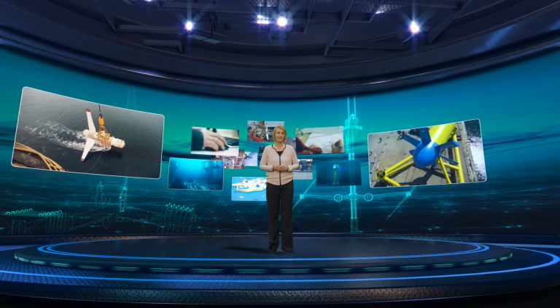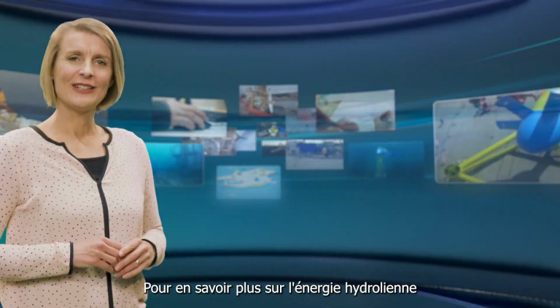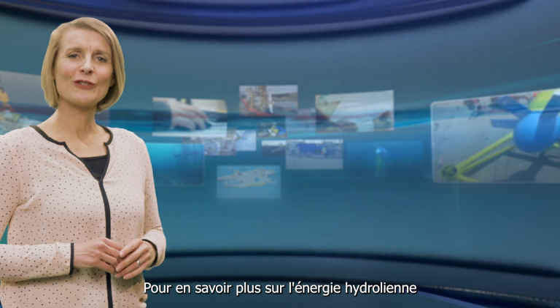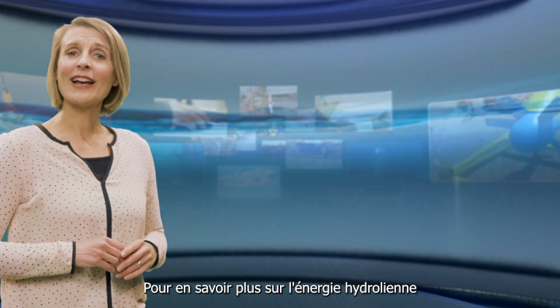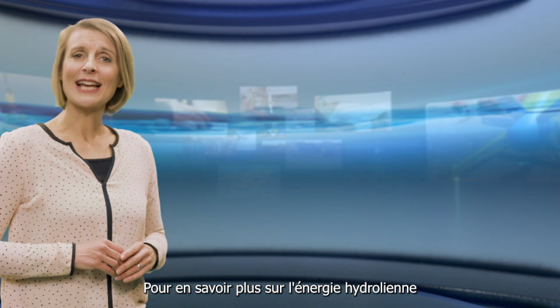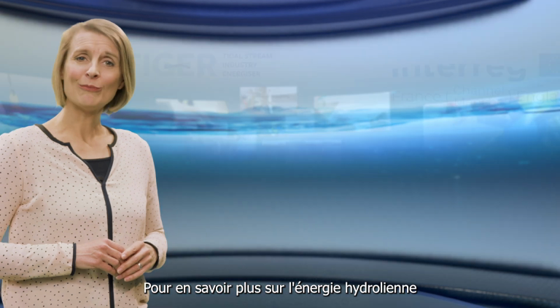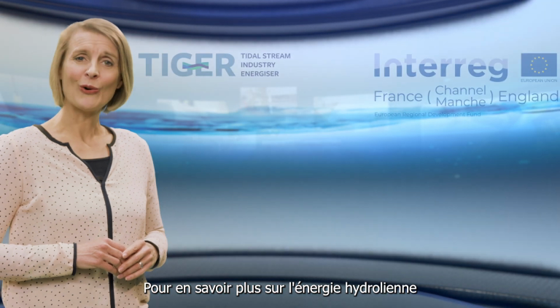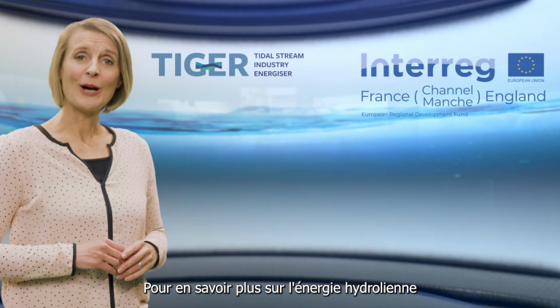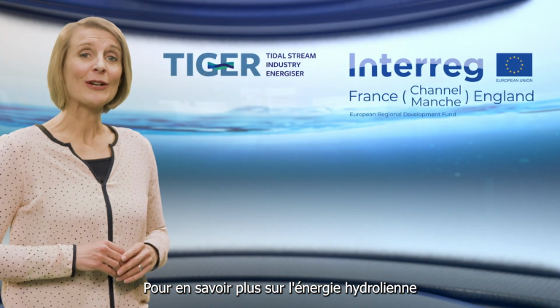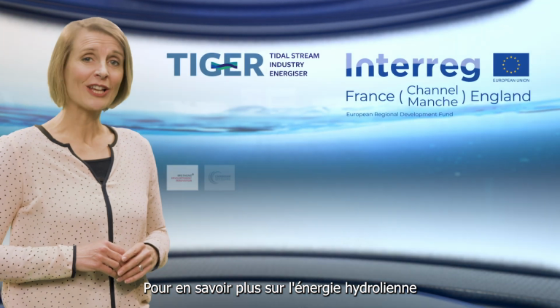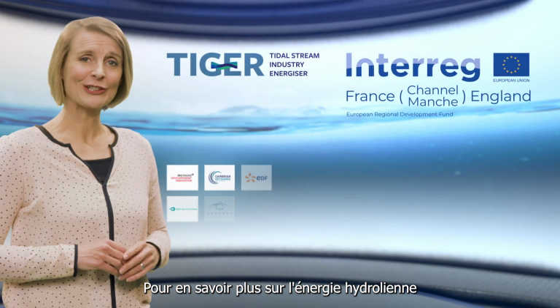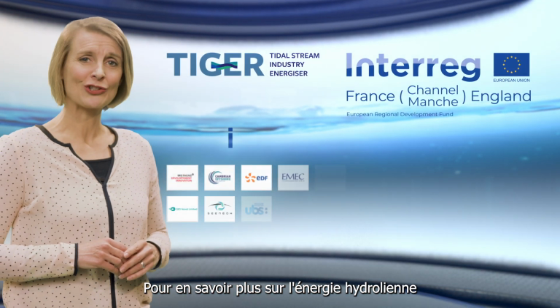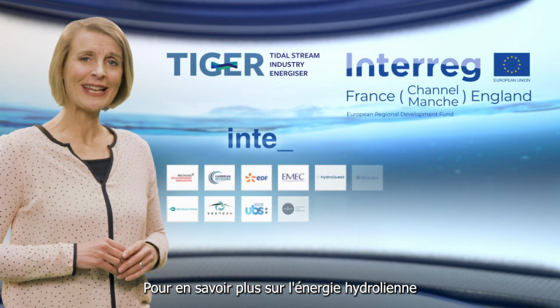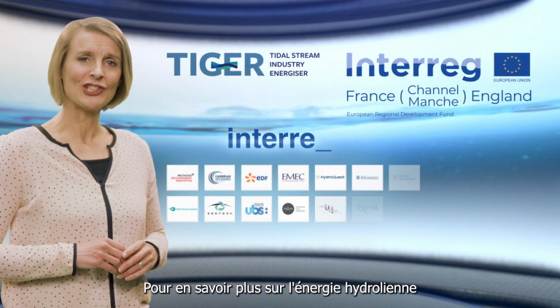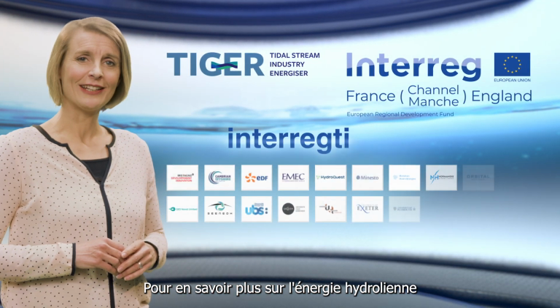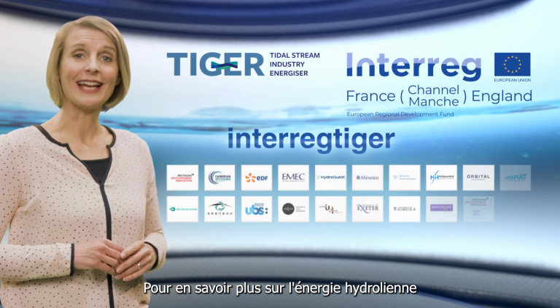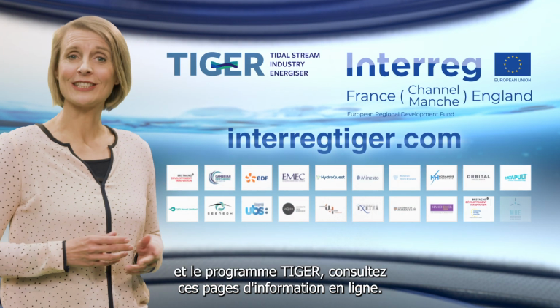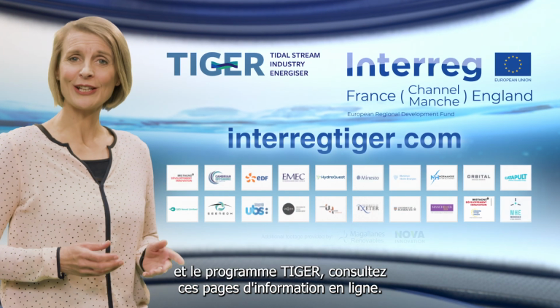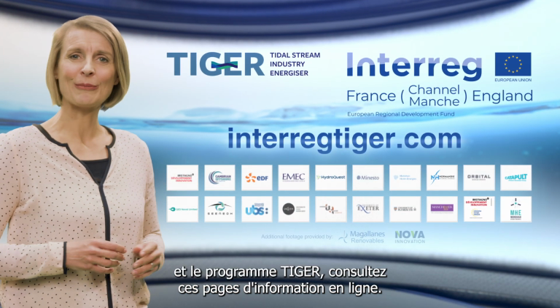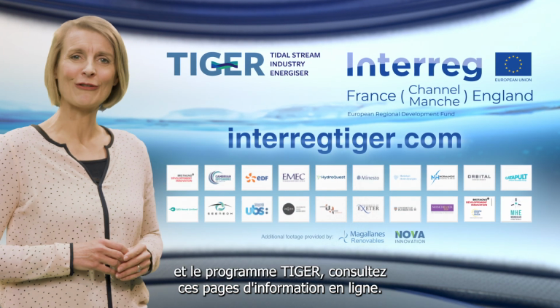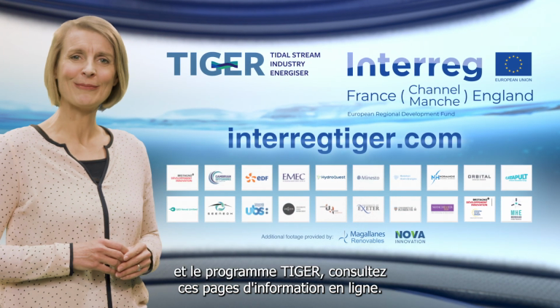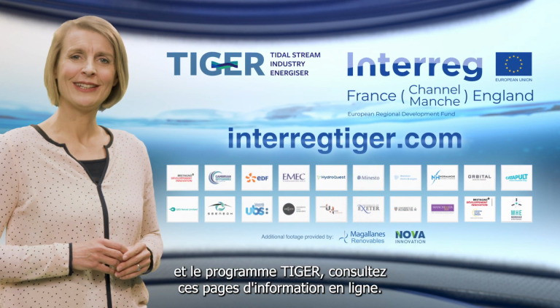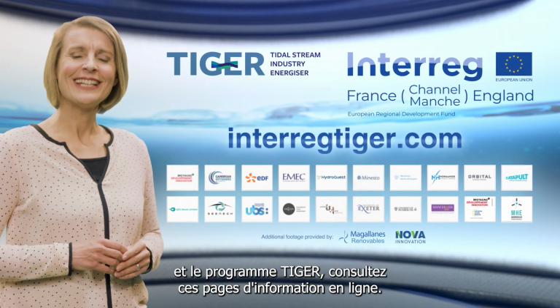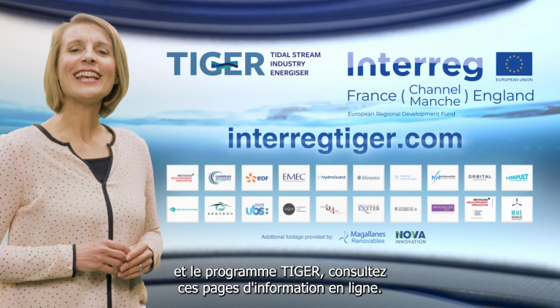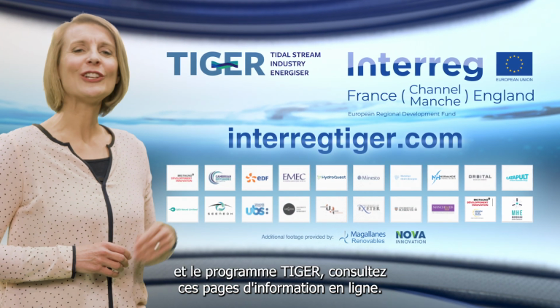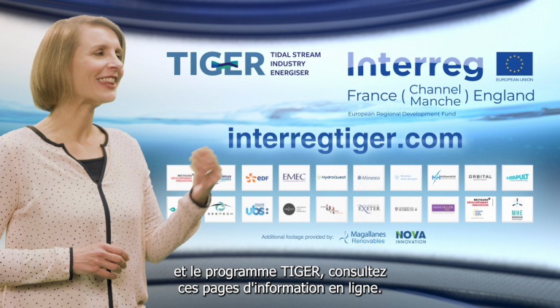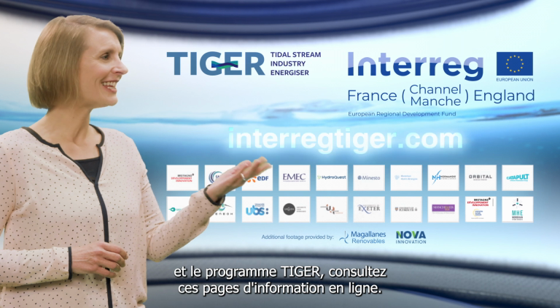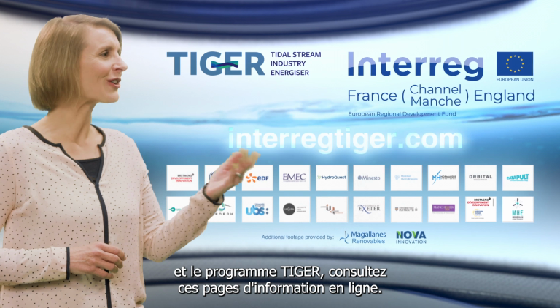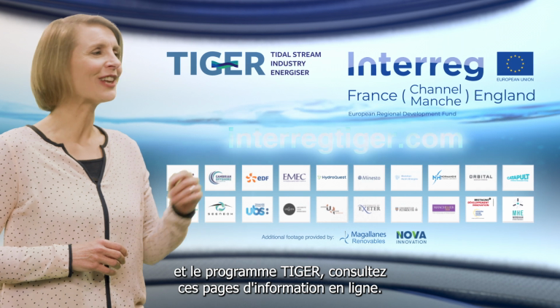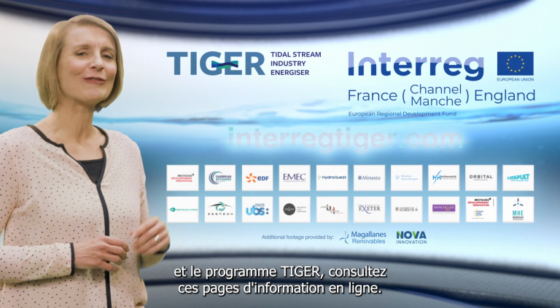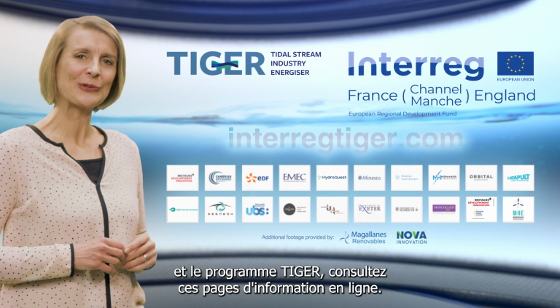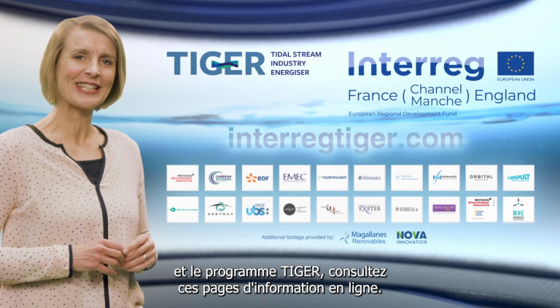To find out more about tidal stream energy and the TIGER programme, take a look at these online resources.